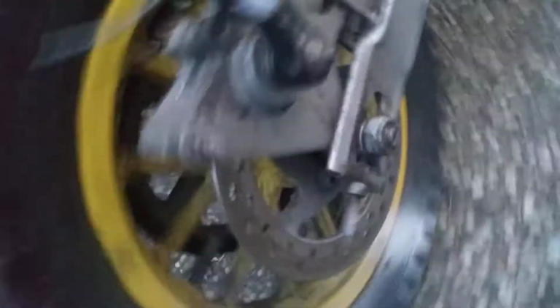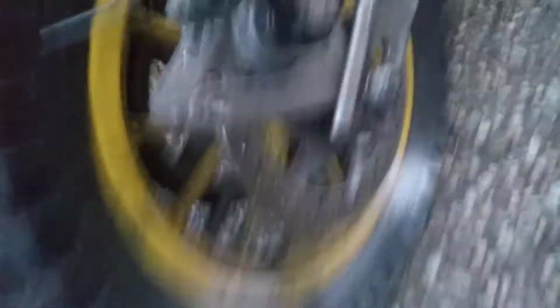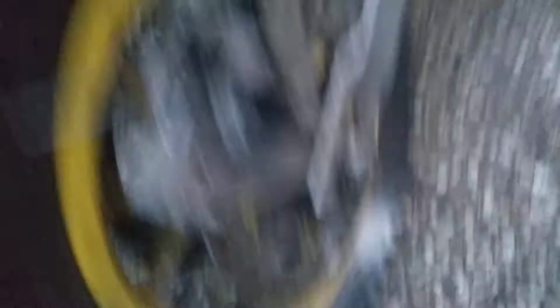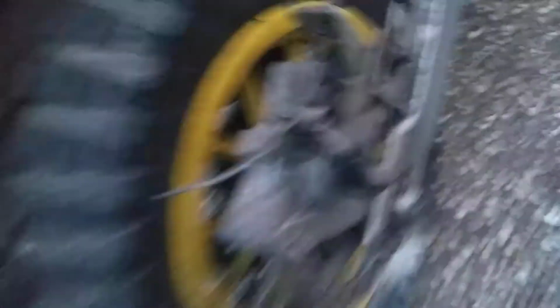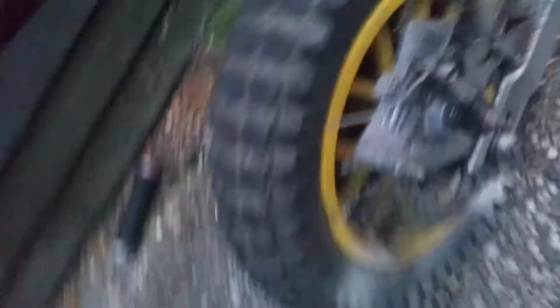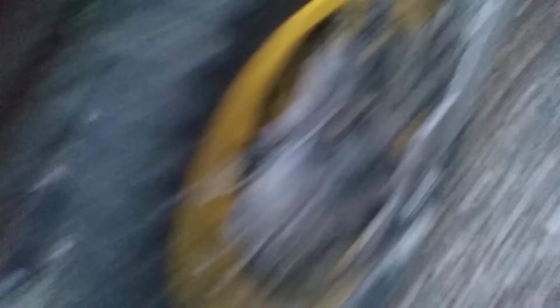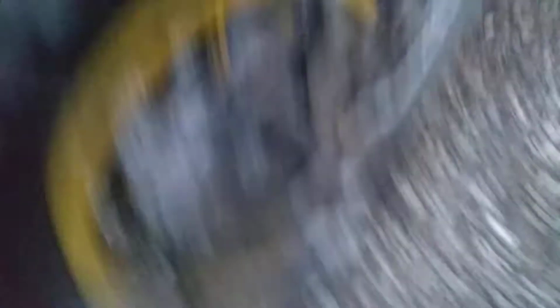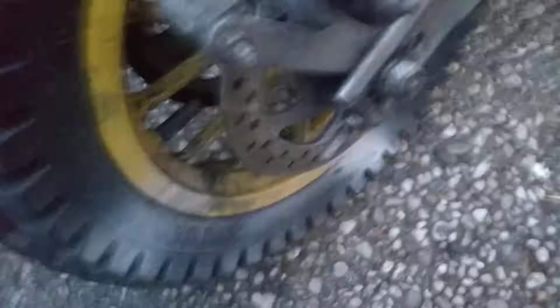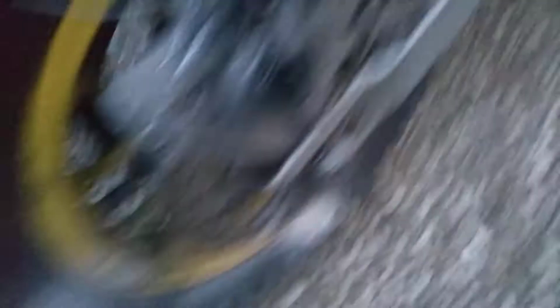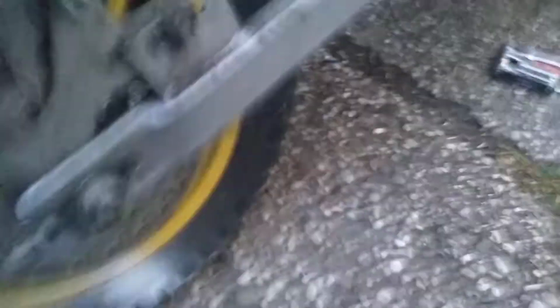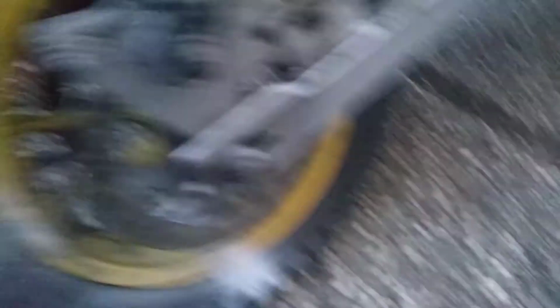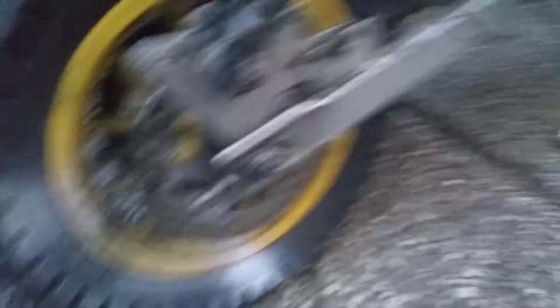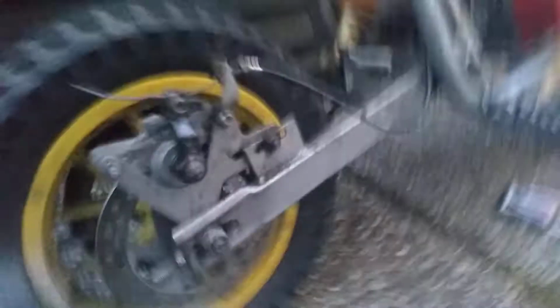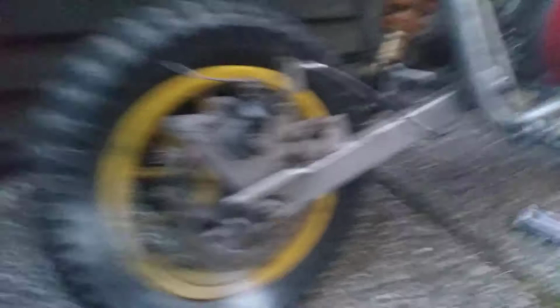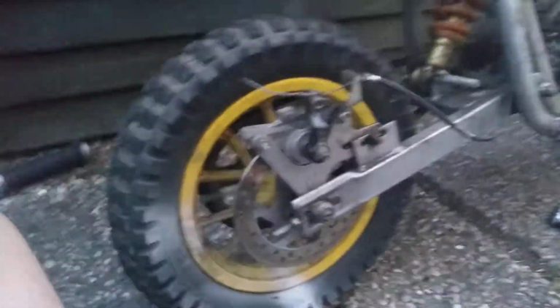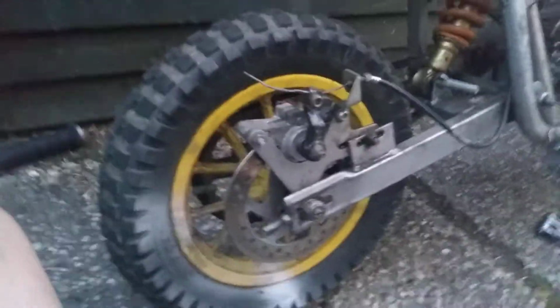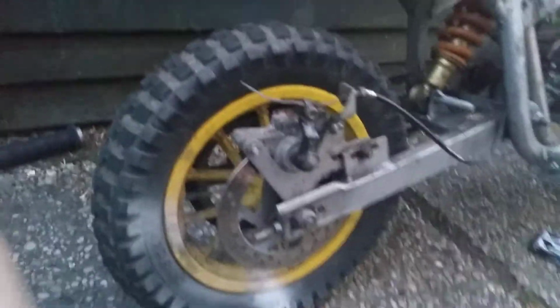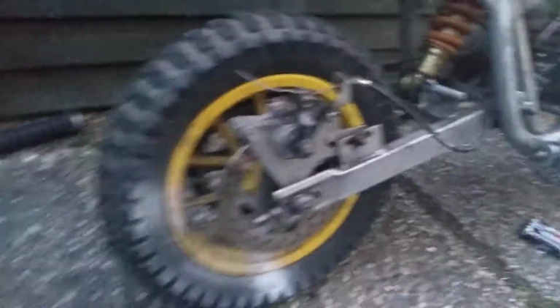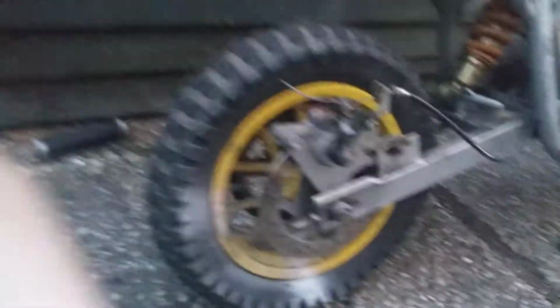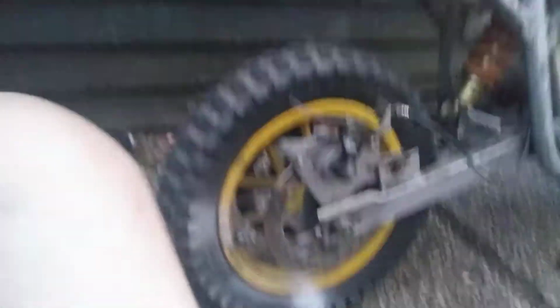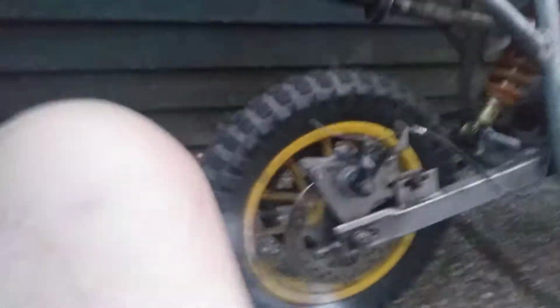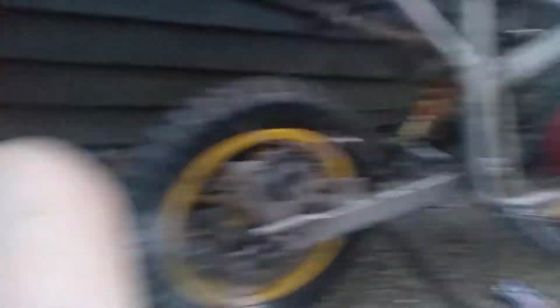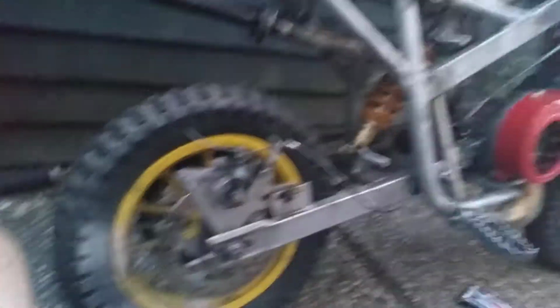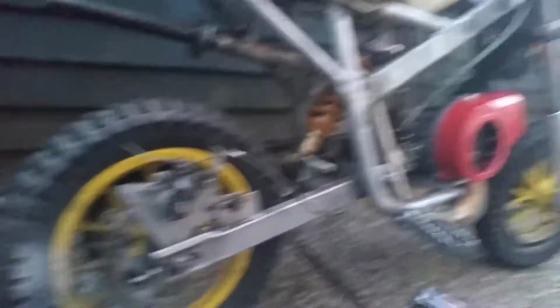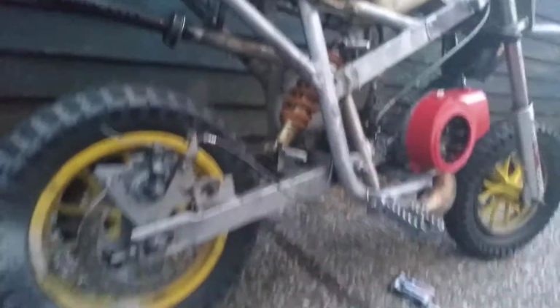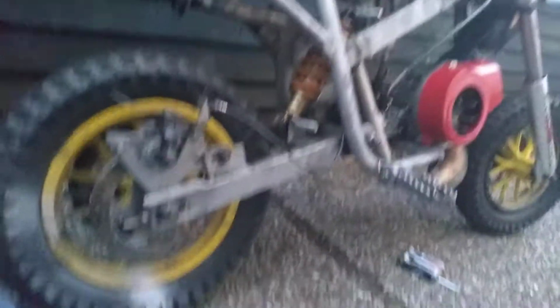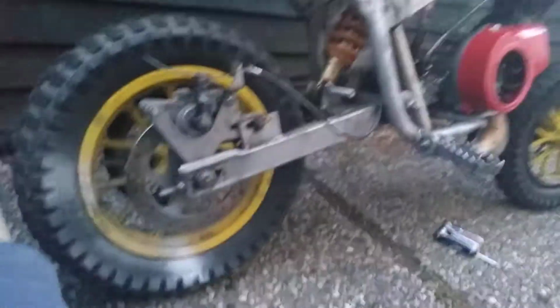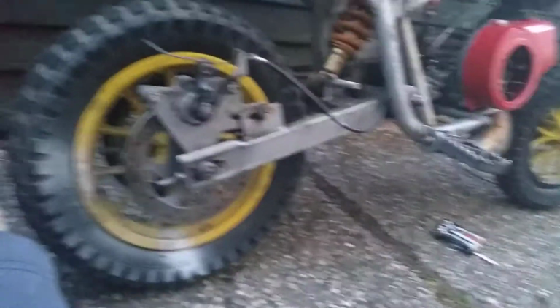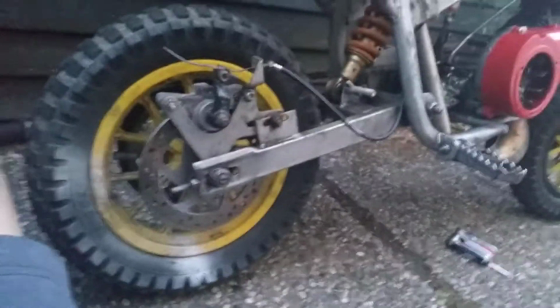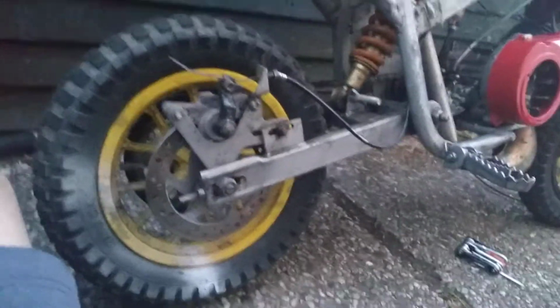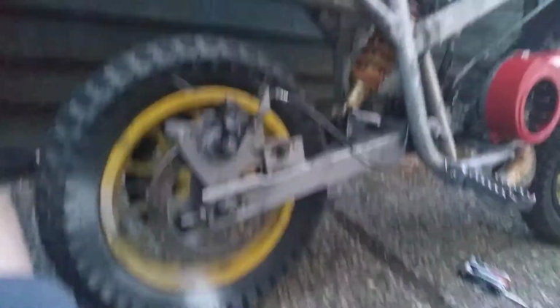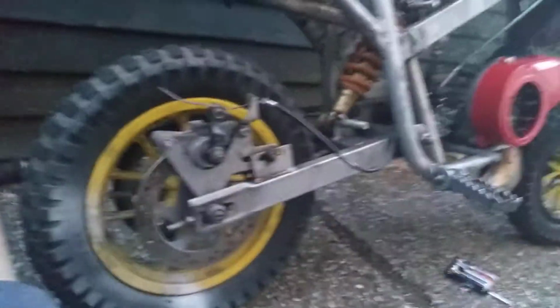I could possibly change the front to hydraulic and leave the rear disc mechanical.